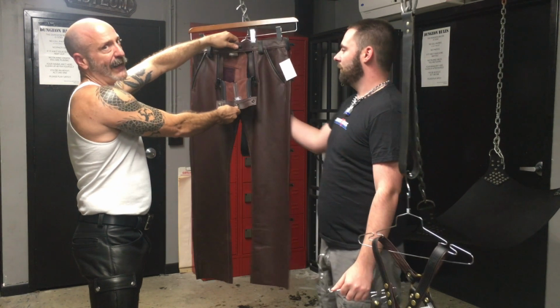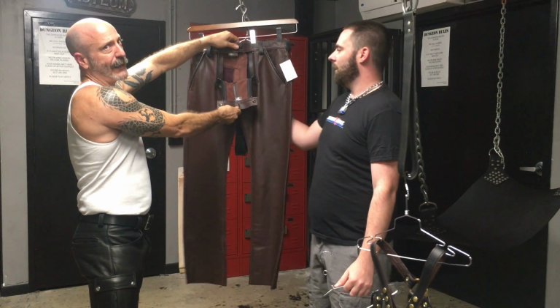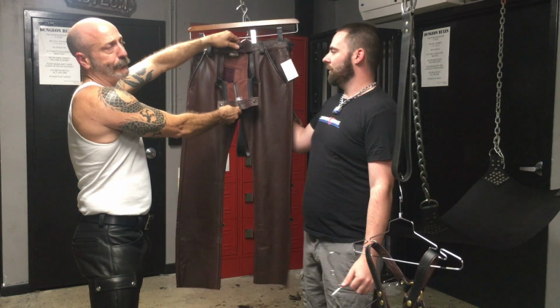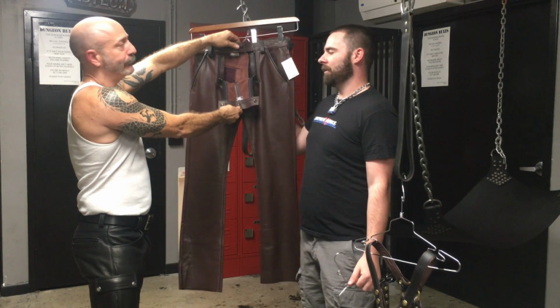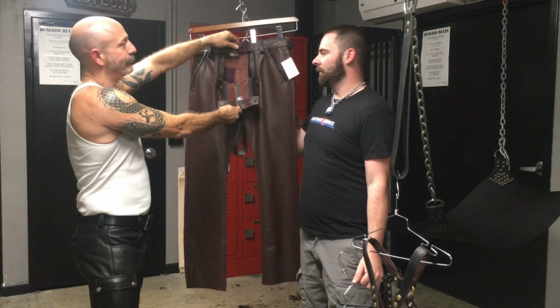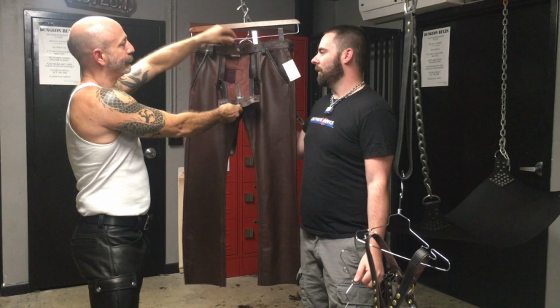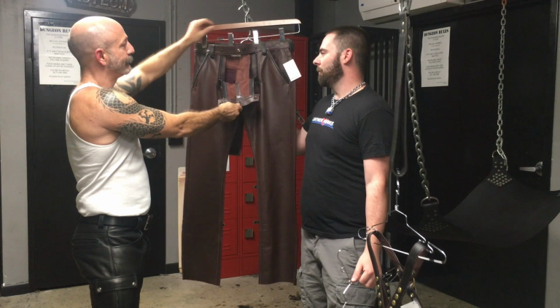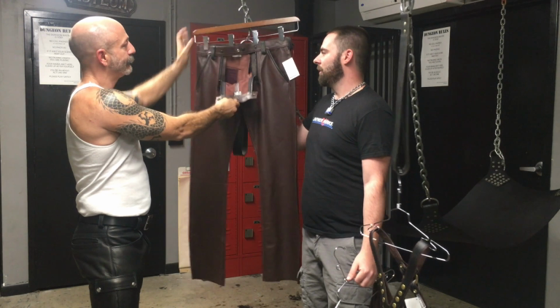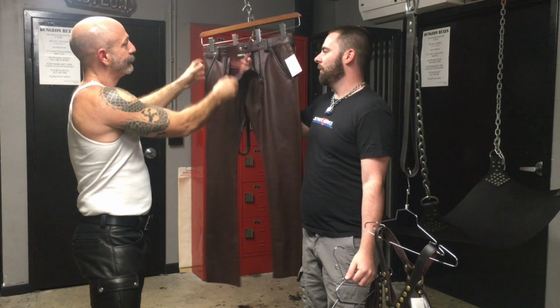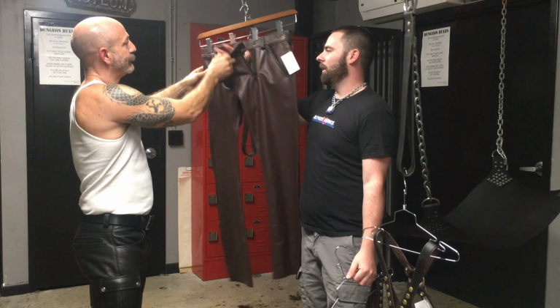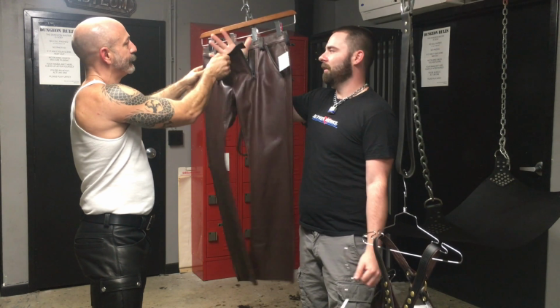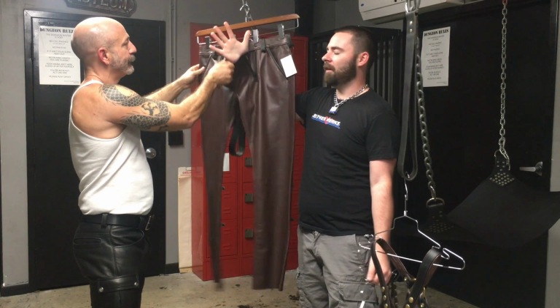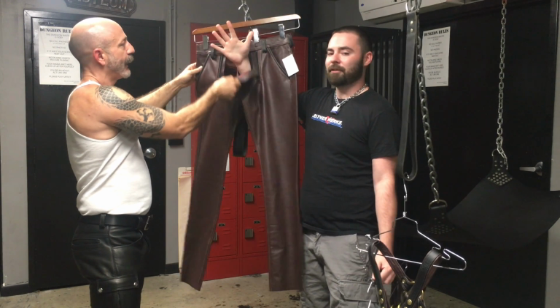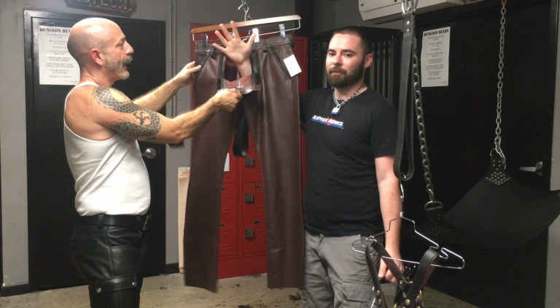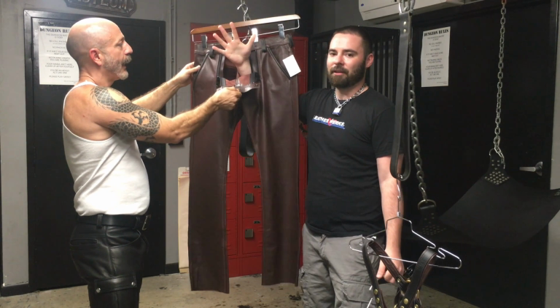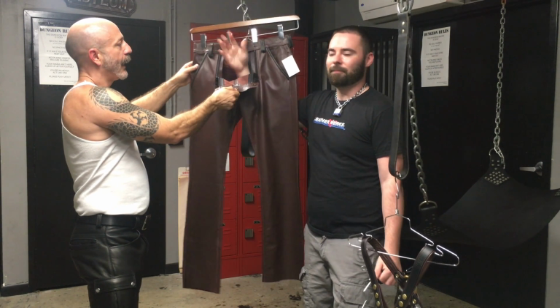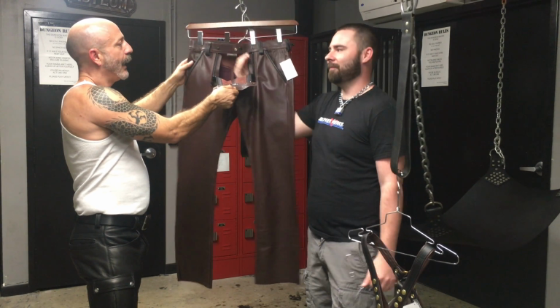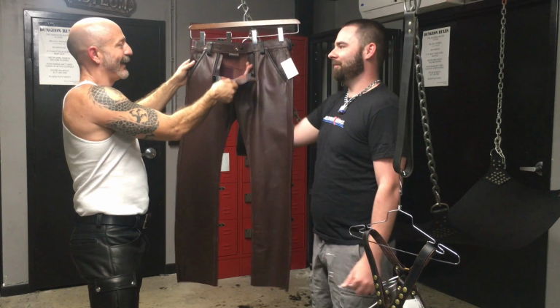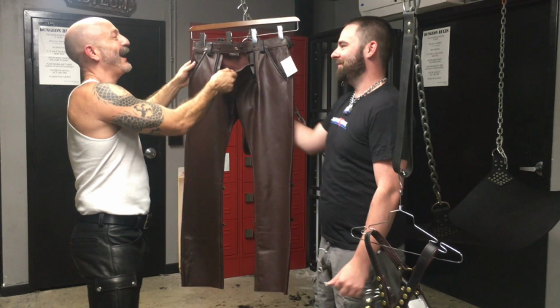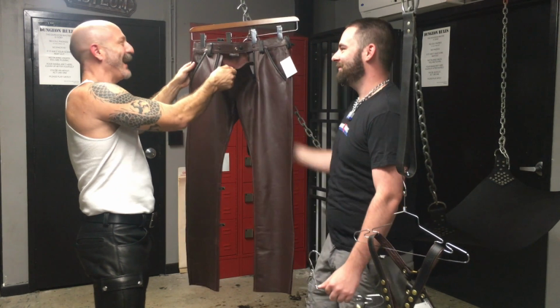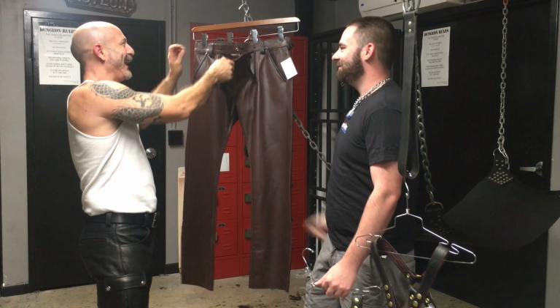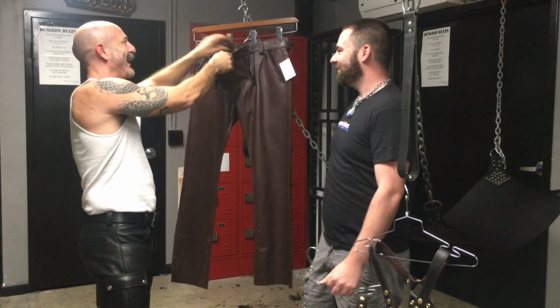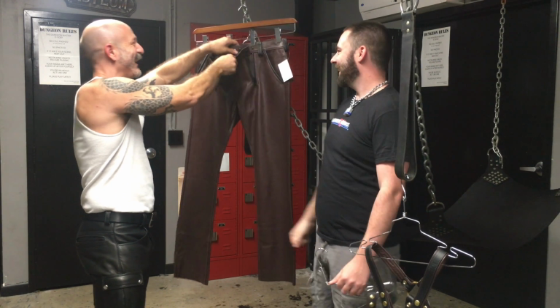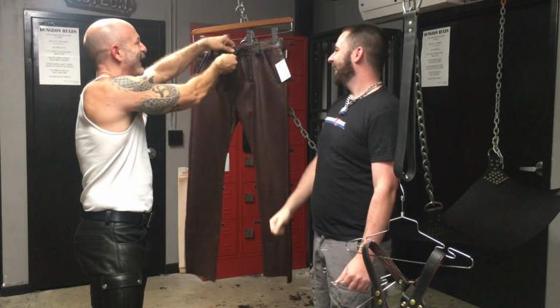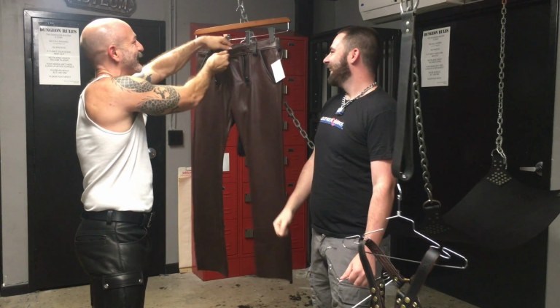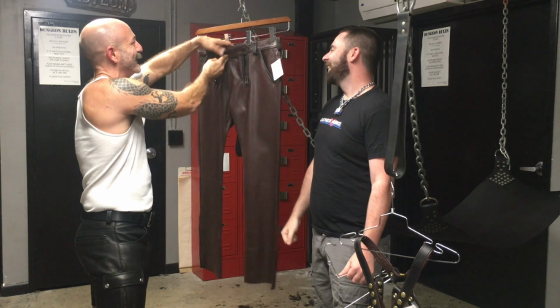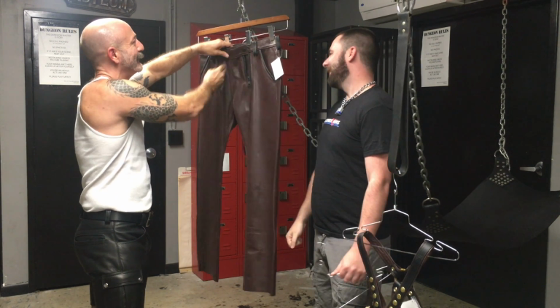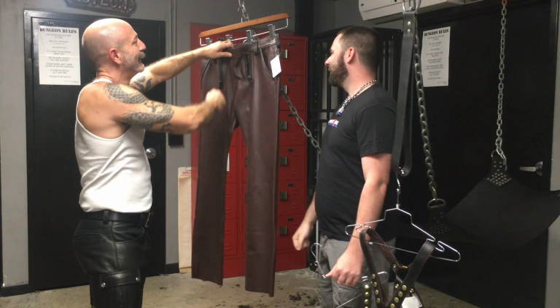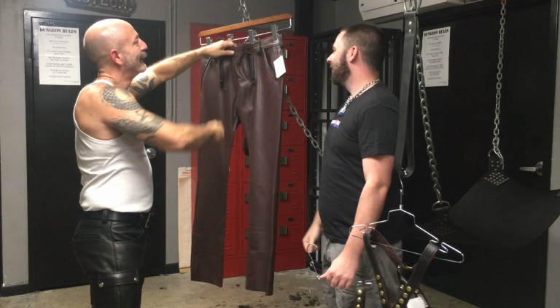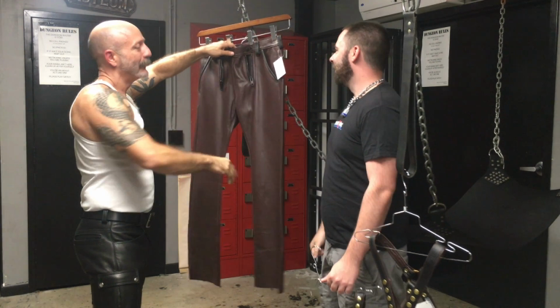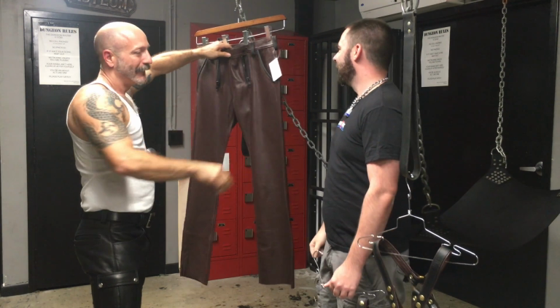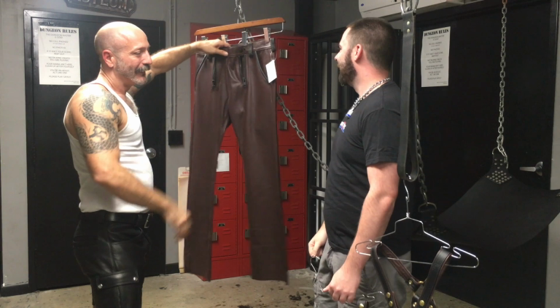As you can see, the crotch opens up and then the ass opens up. They're really fun.